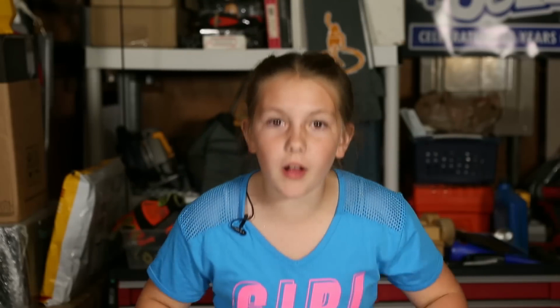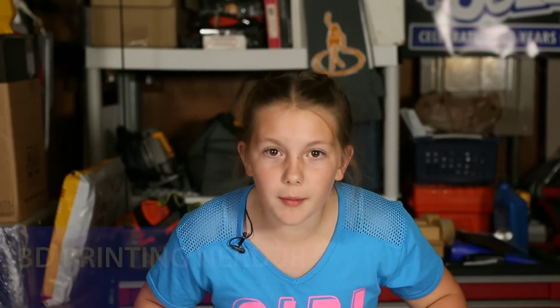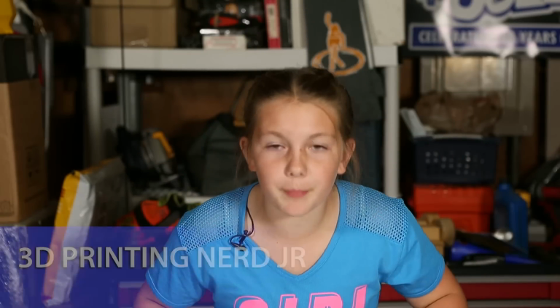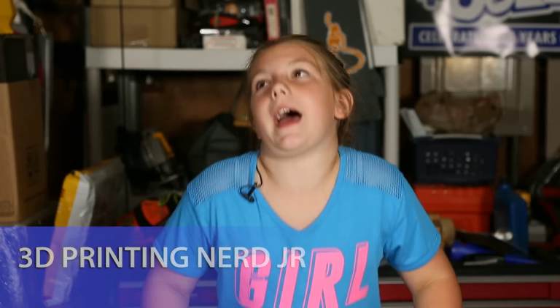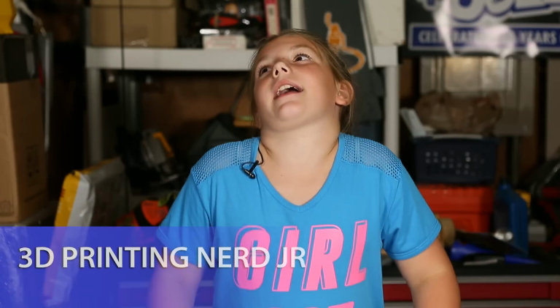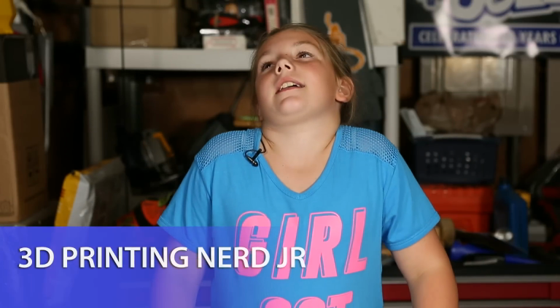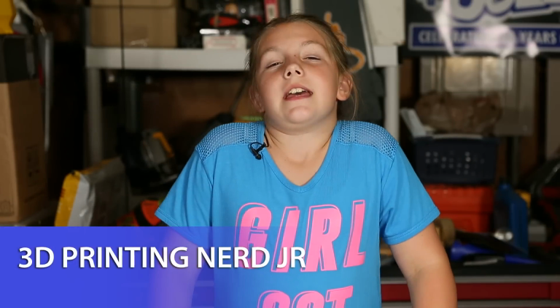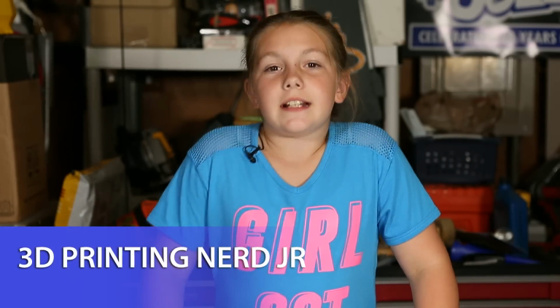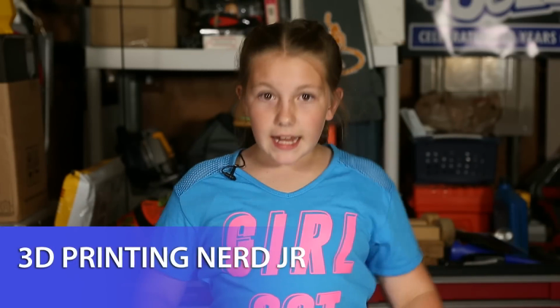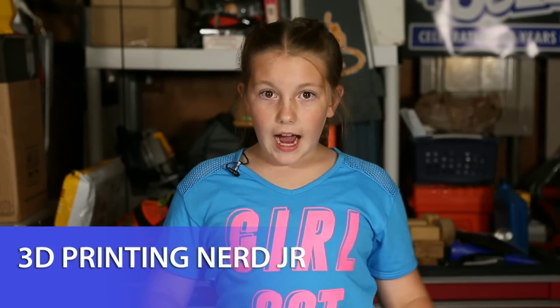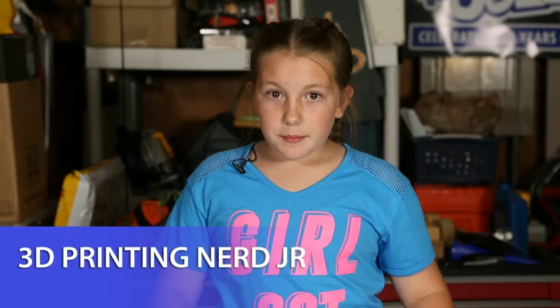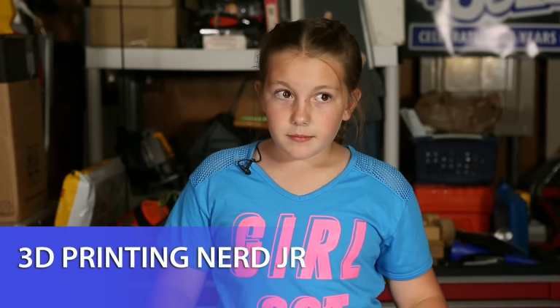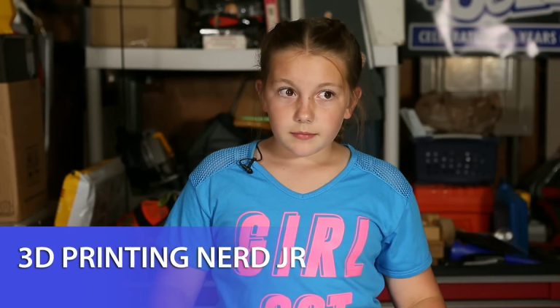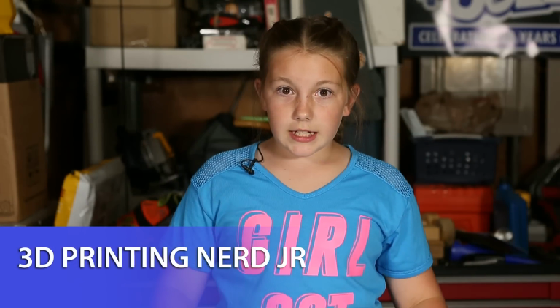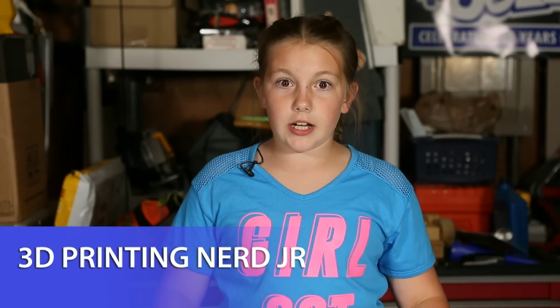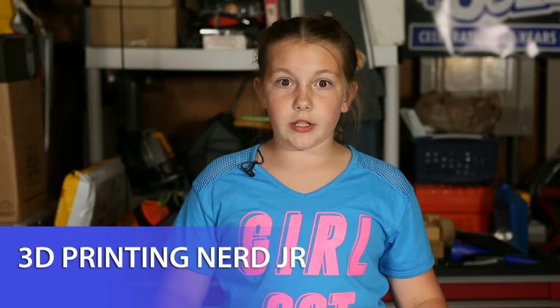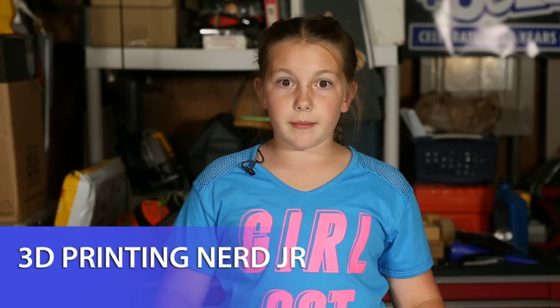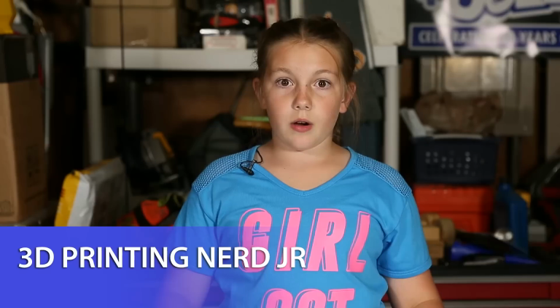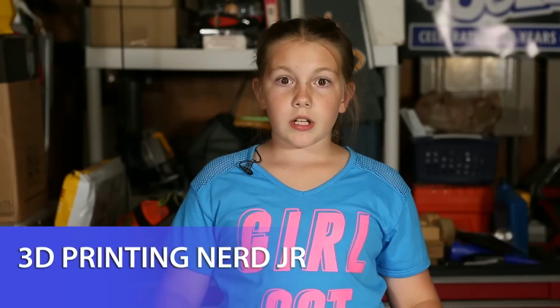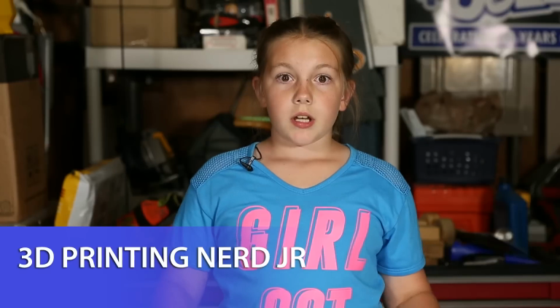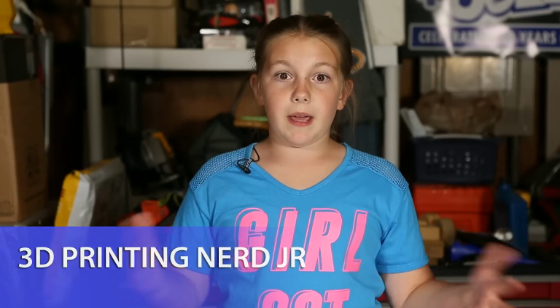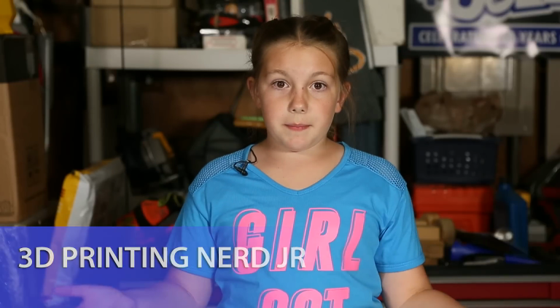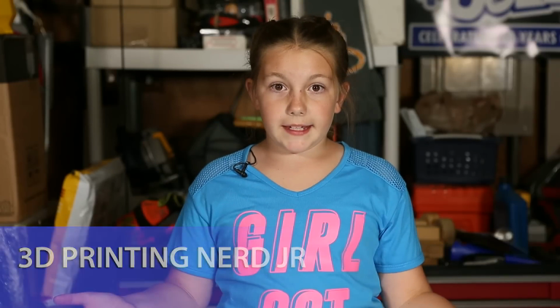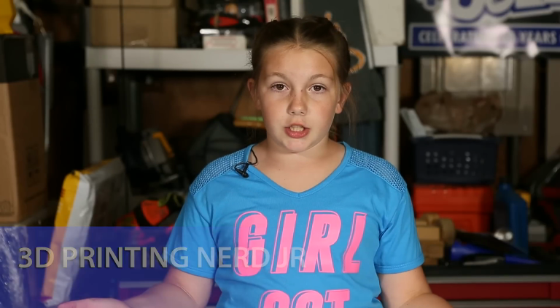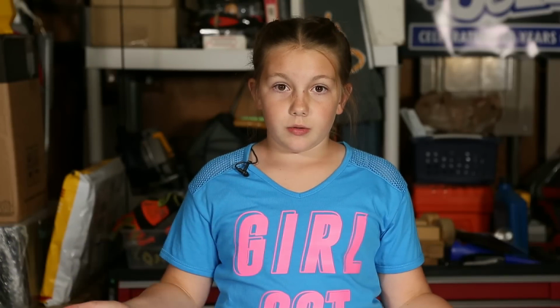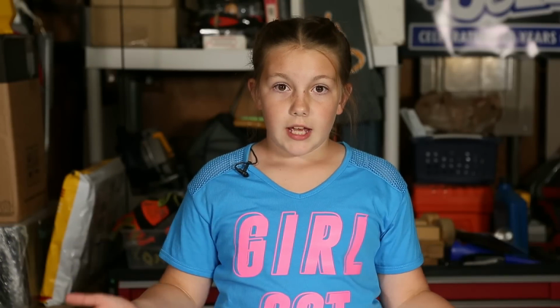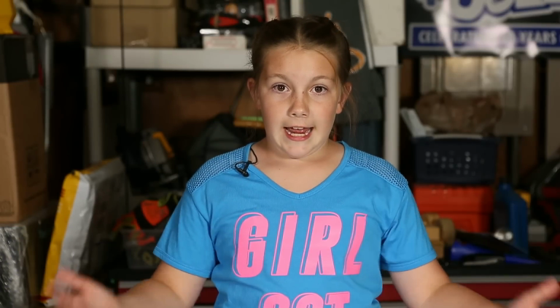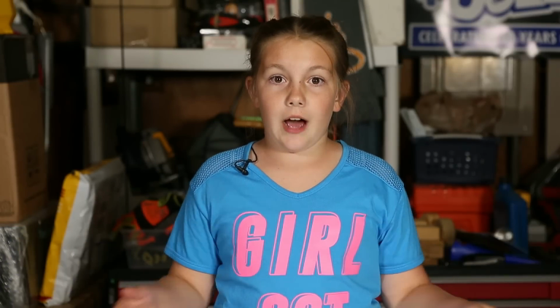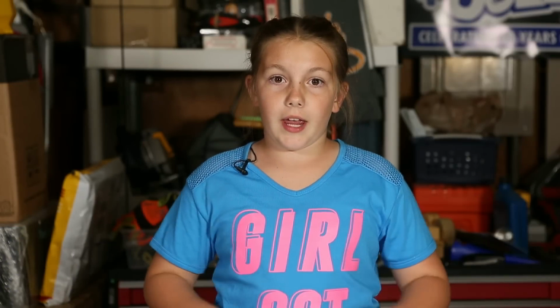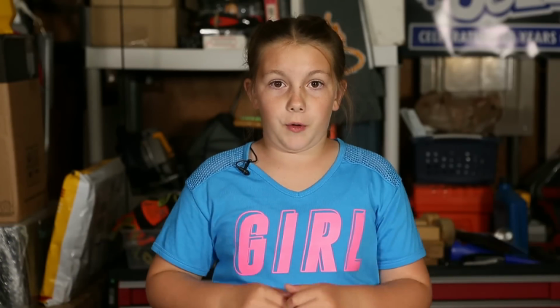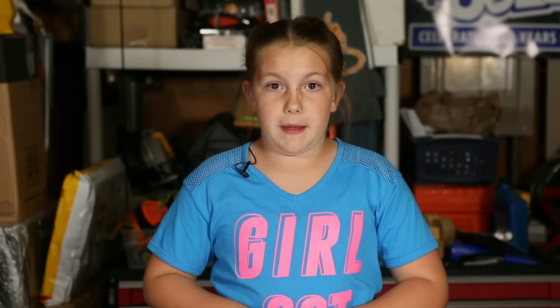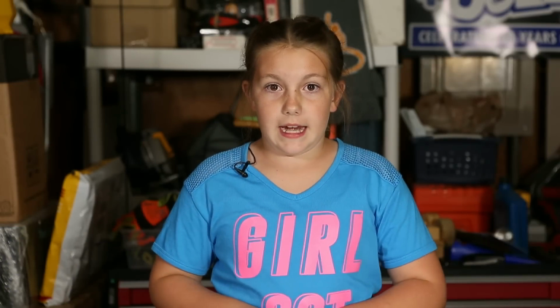Welcome back! Today I'm going to tell you about baby Pikachus and how they were made.